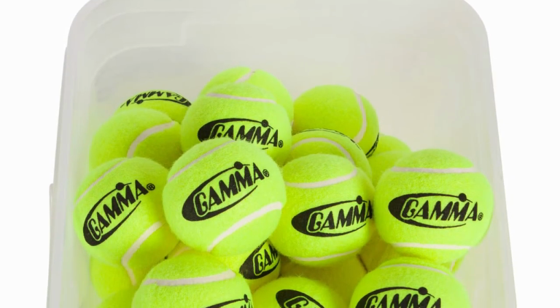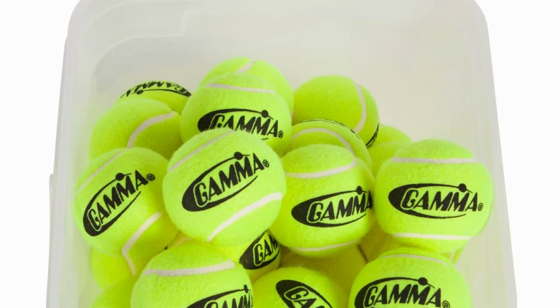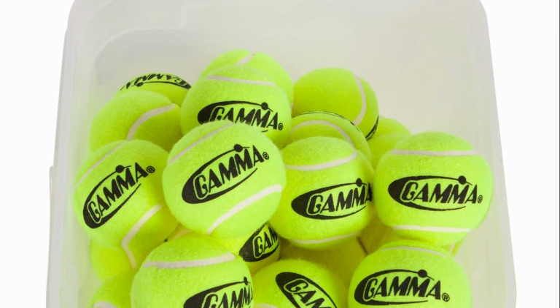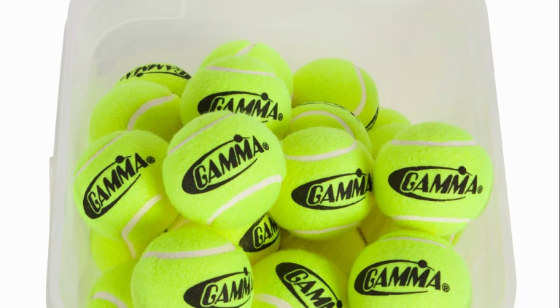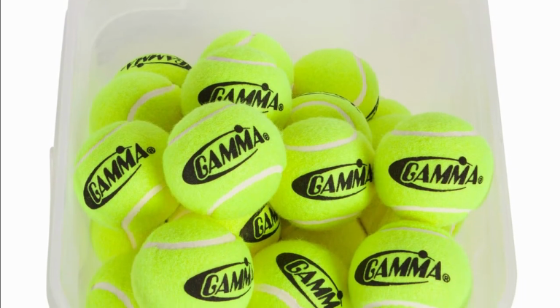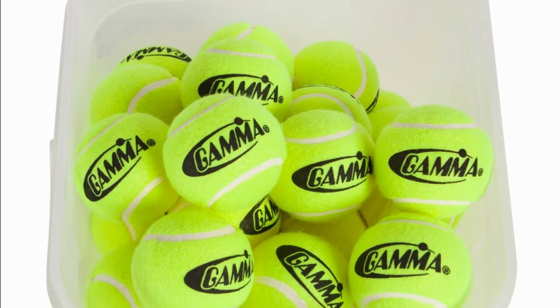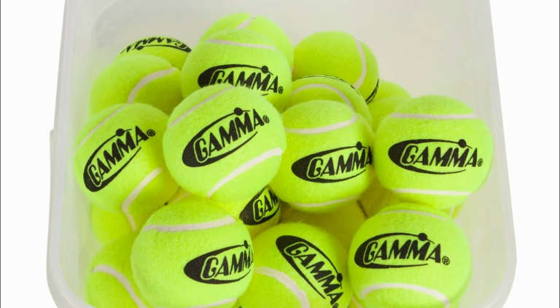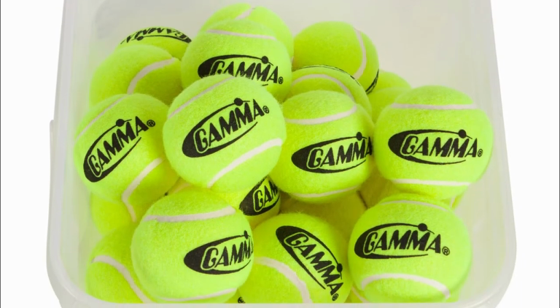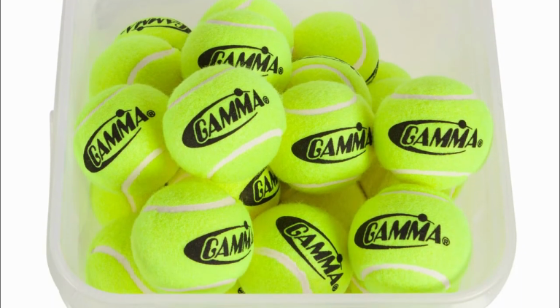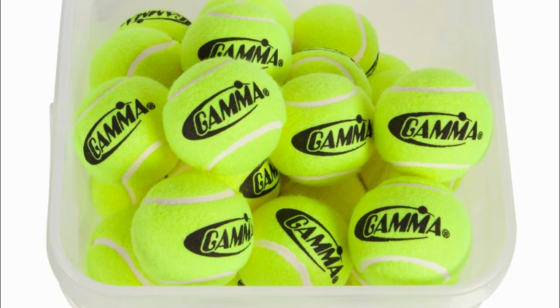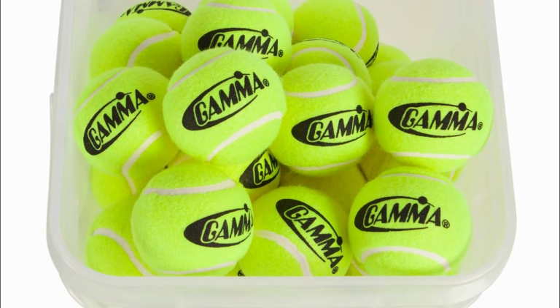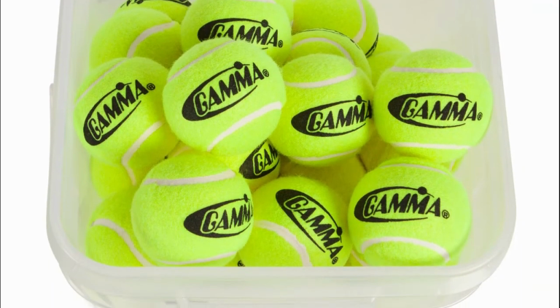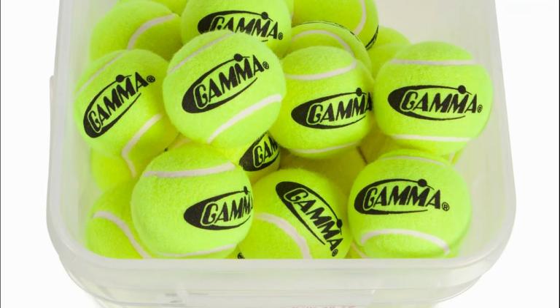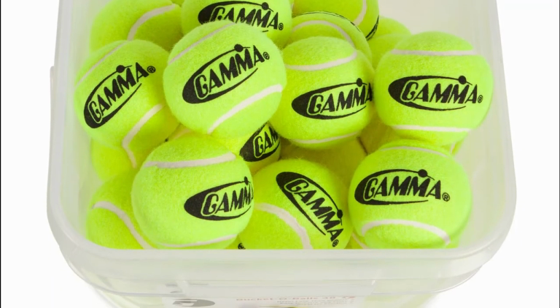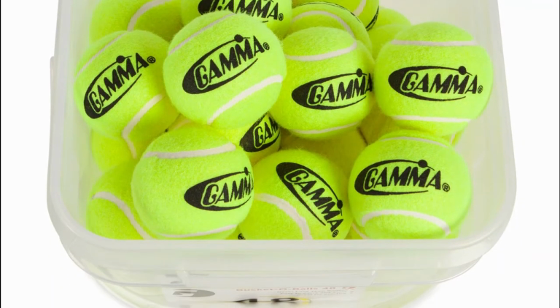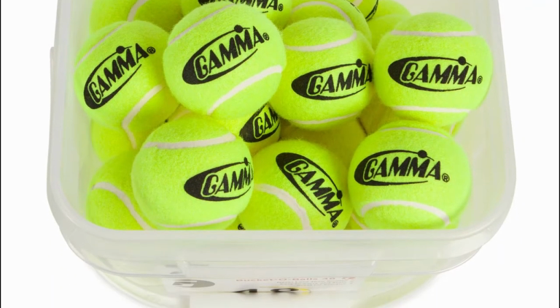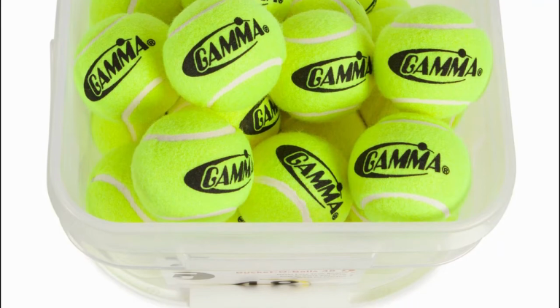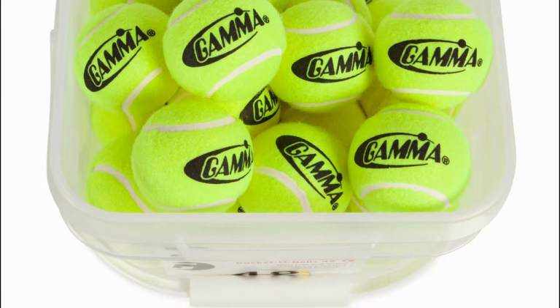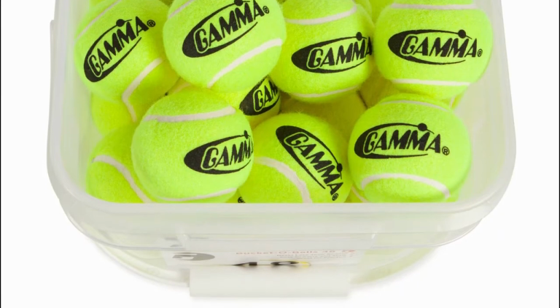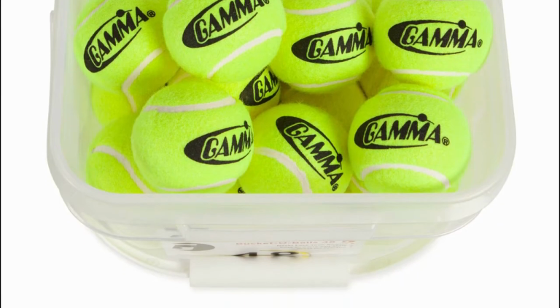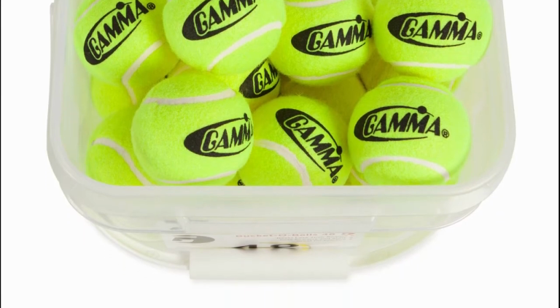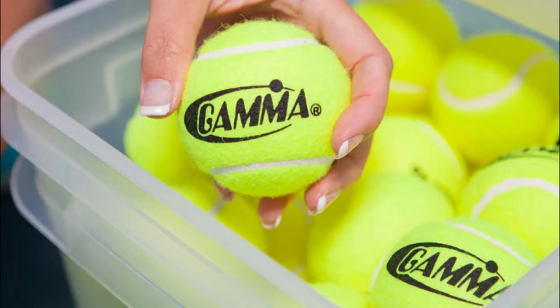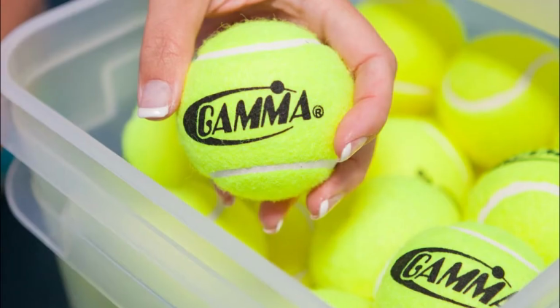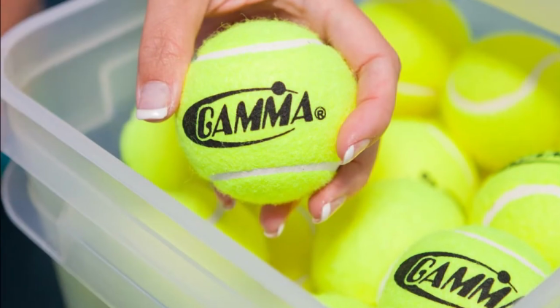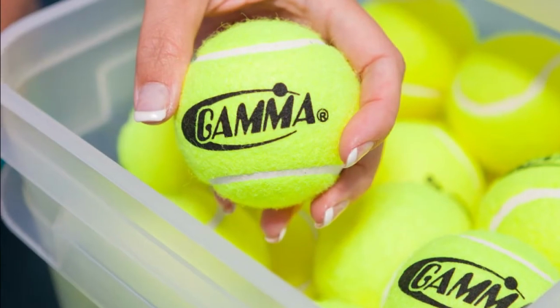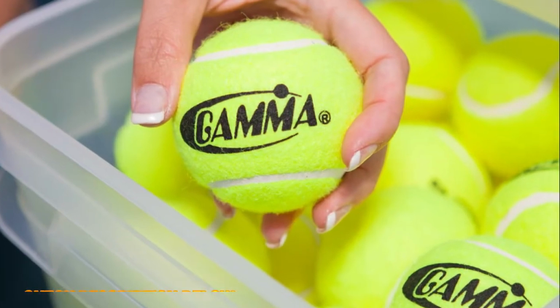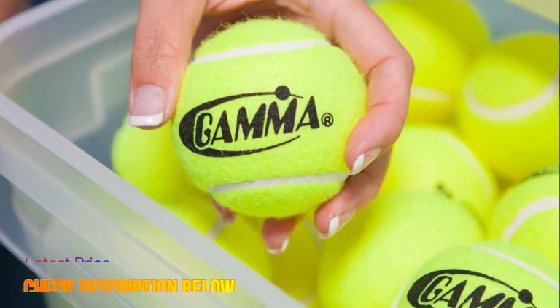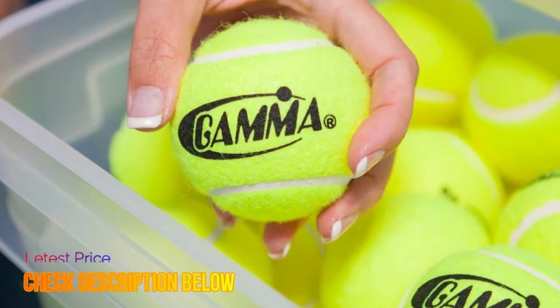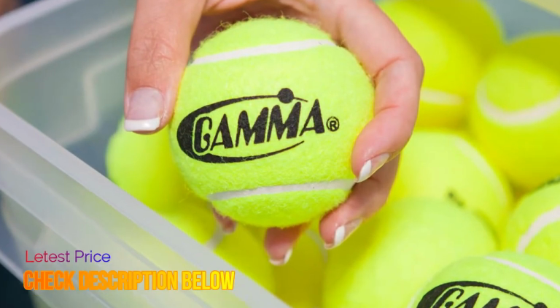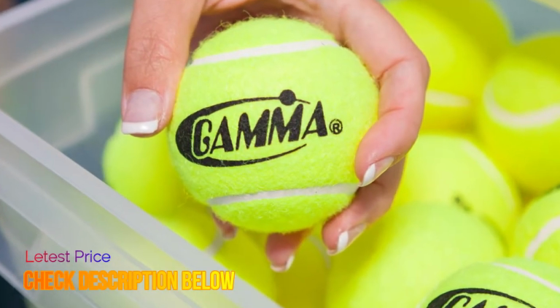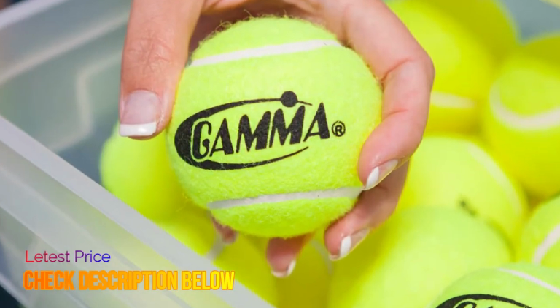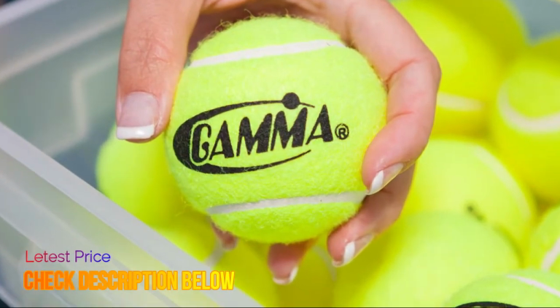The sturdy and reusable bucket of balls will come in very handy when you want to transport your tennis balls.